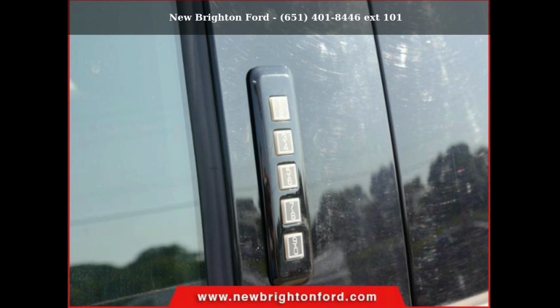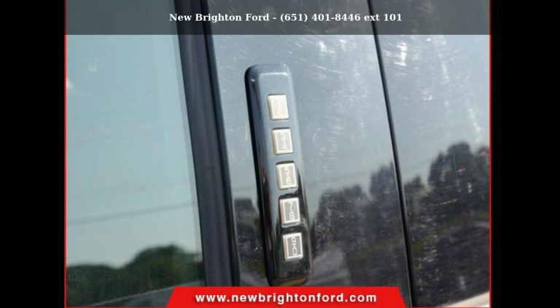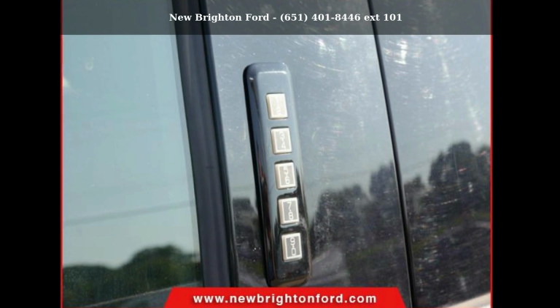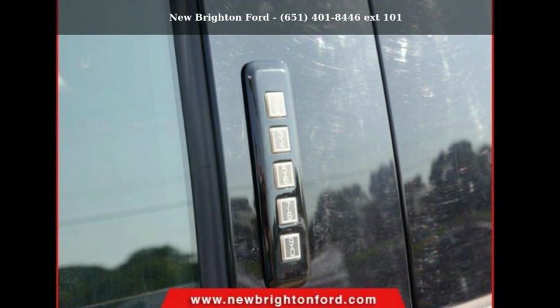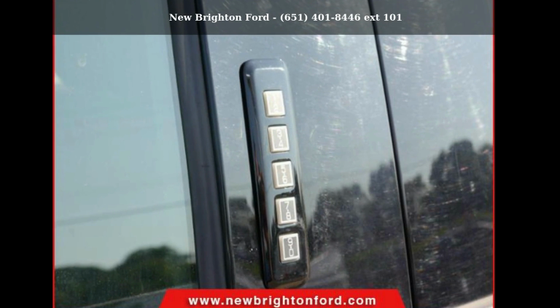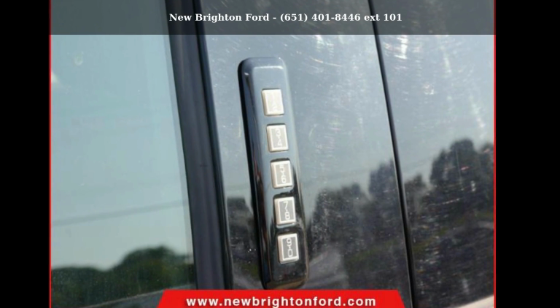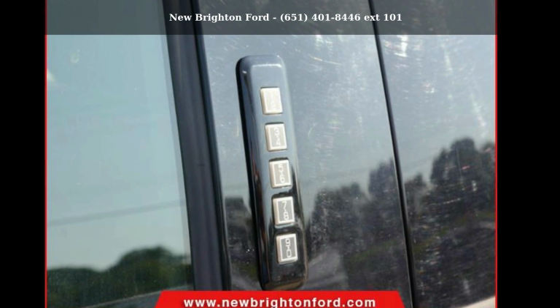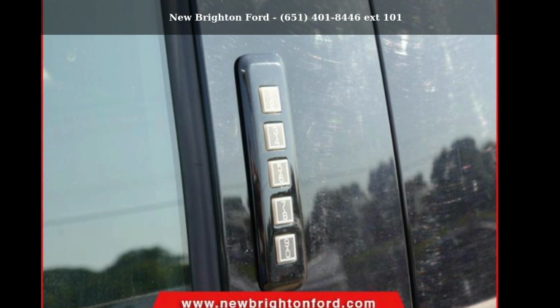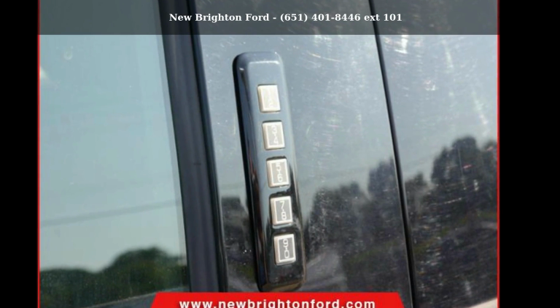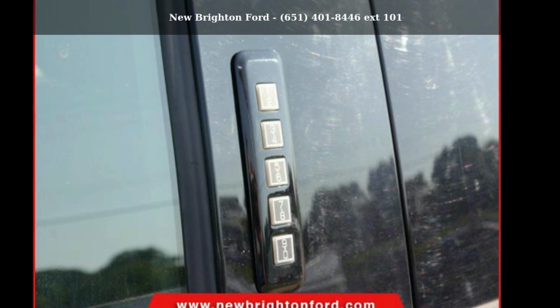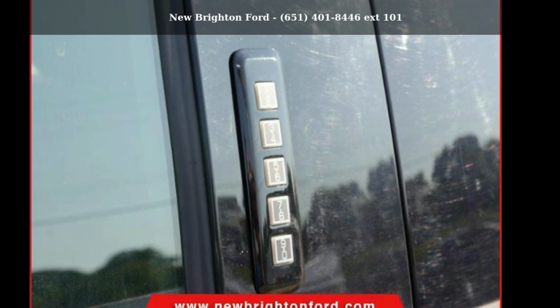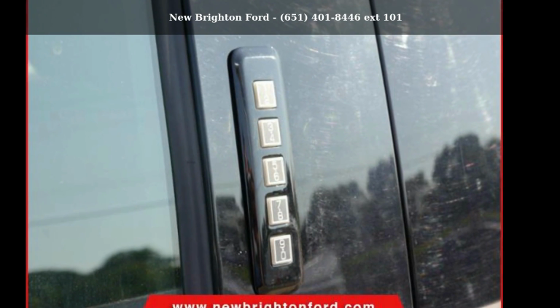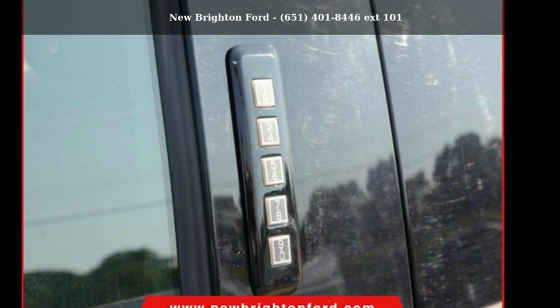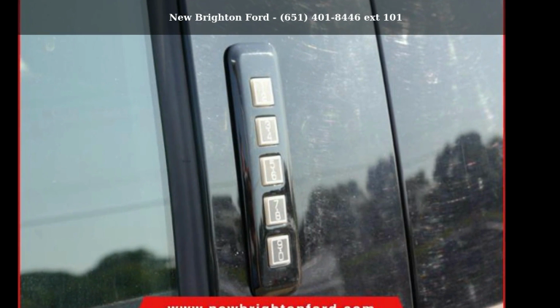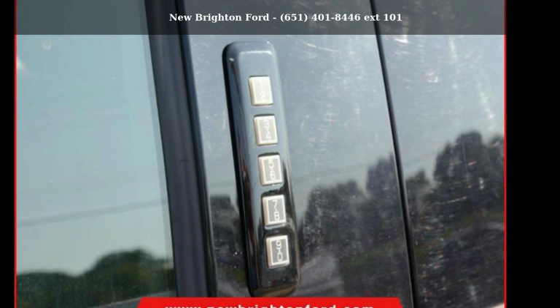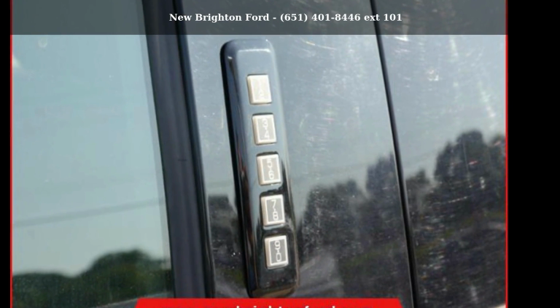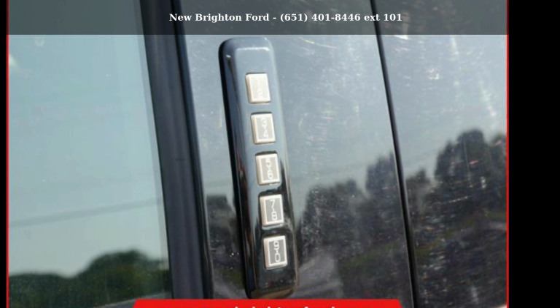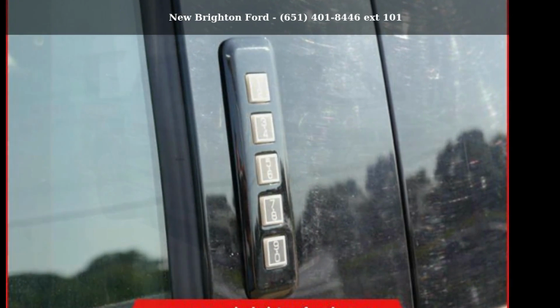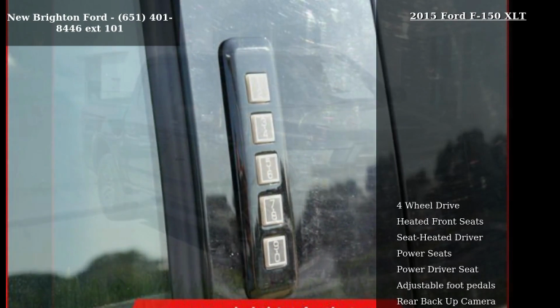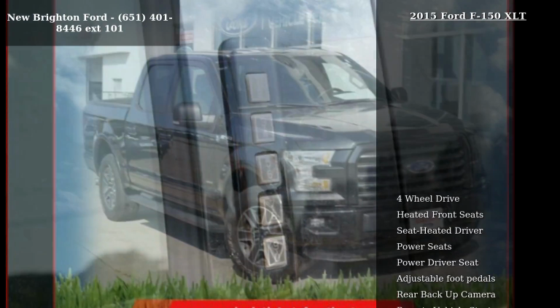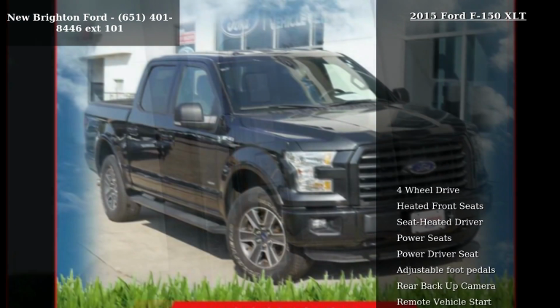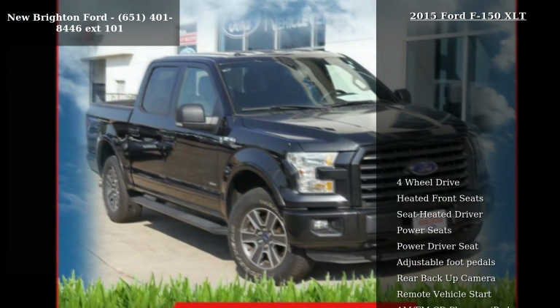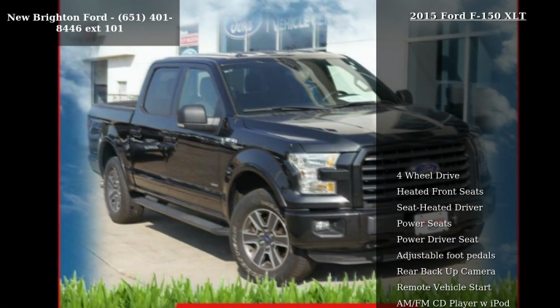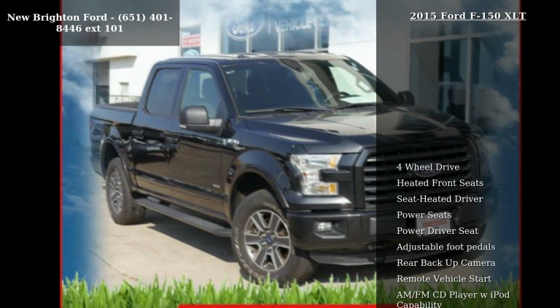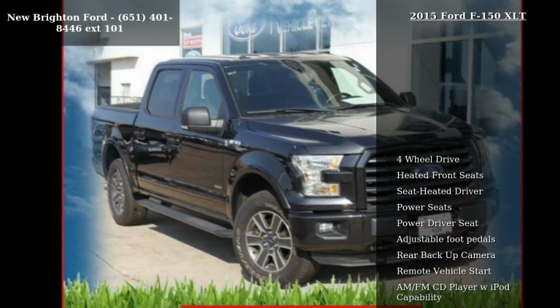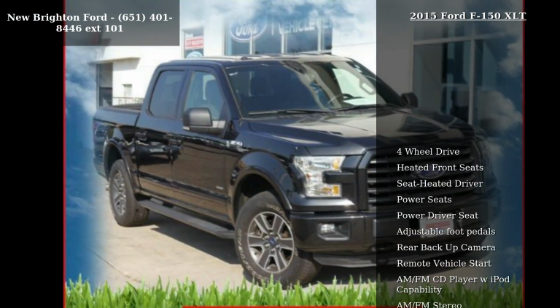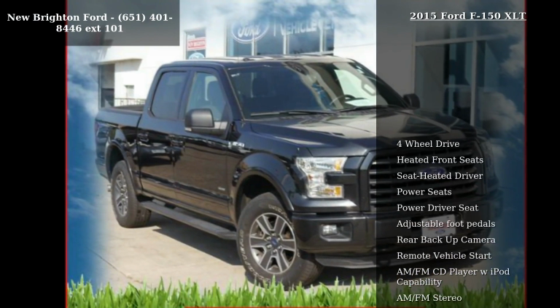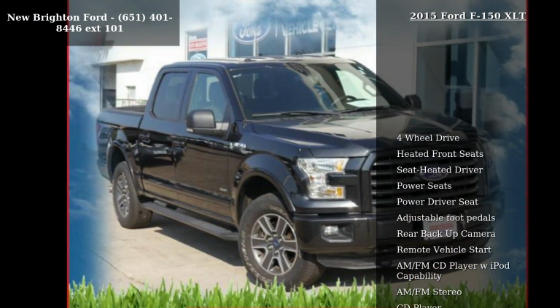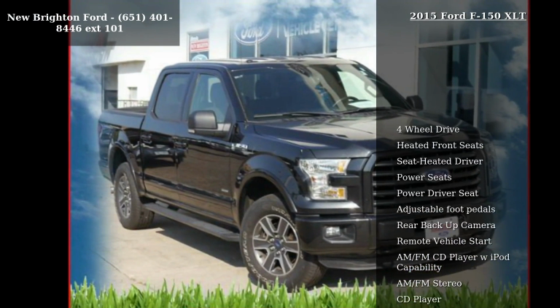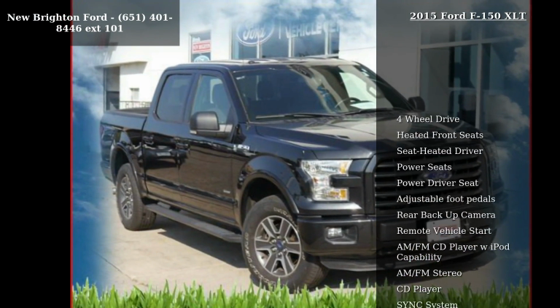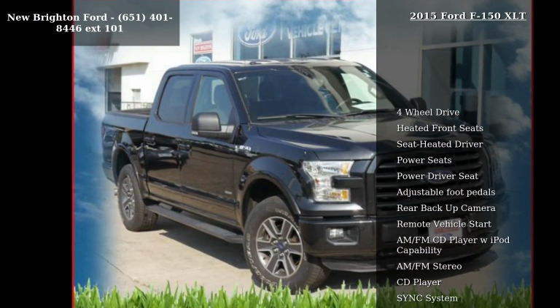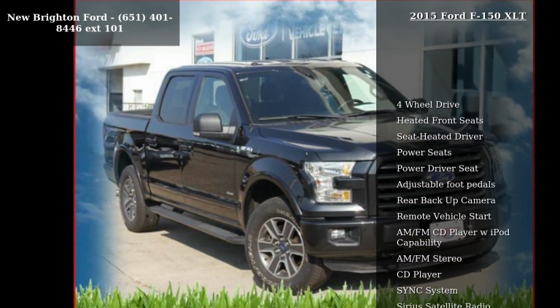Imagine yourself in this Ford 2015 F-150 XLT. This may be the set of wheels you've been looking for.